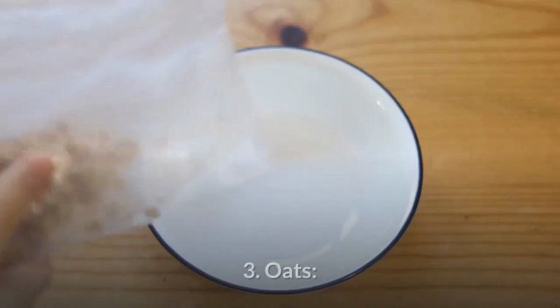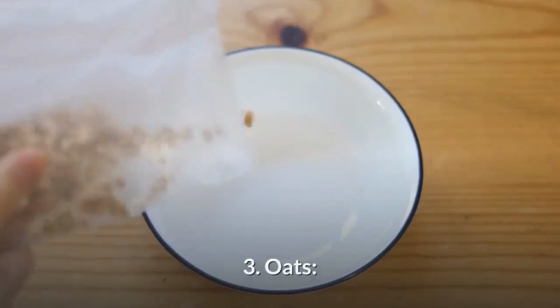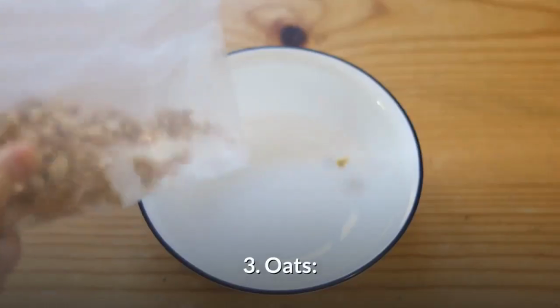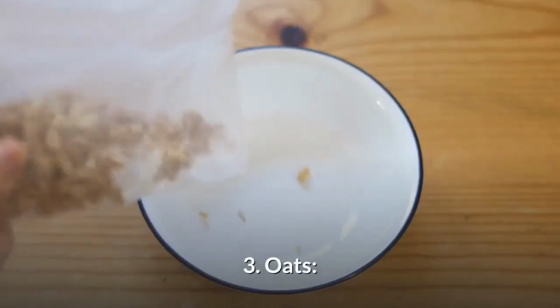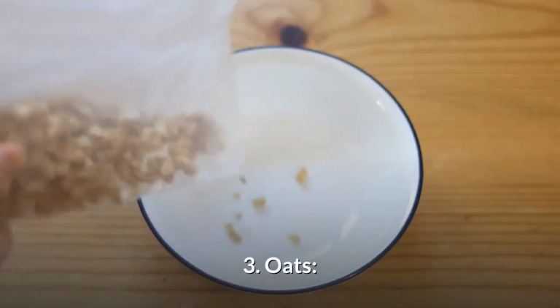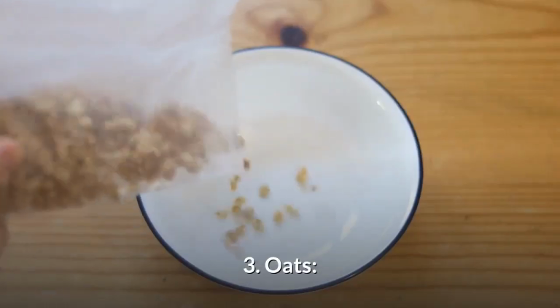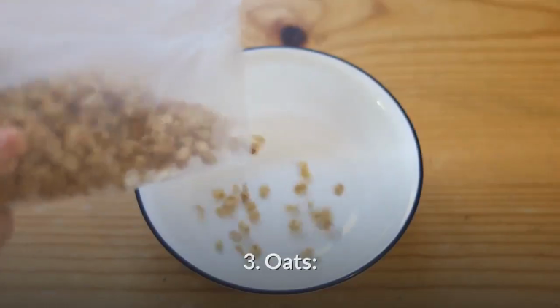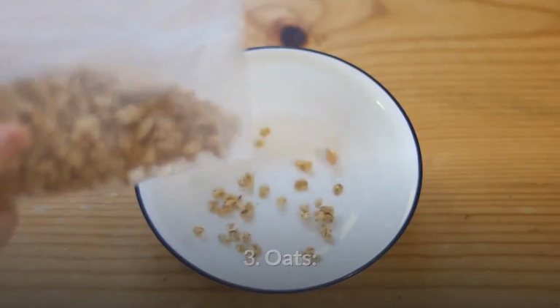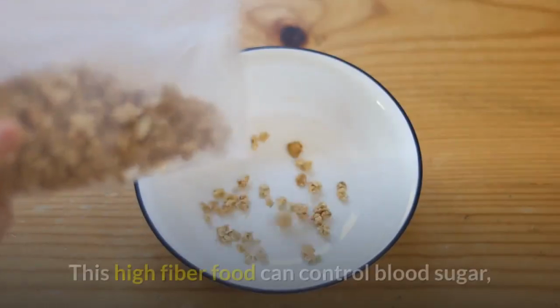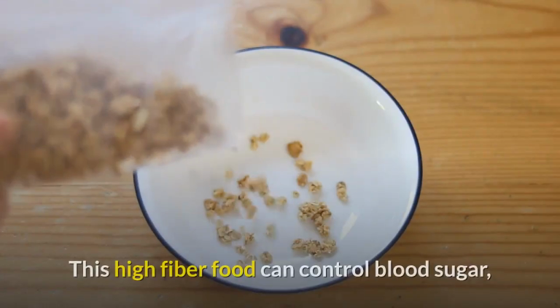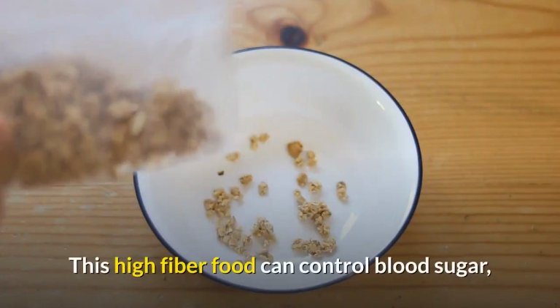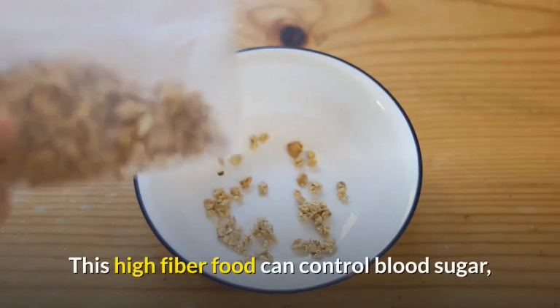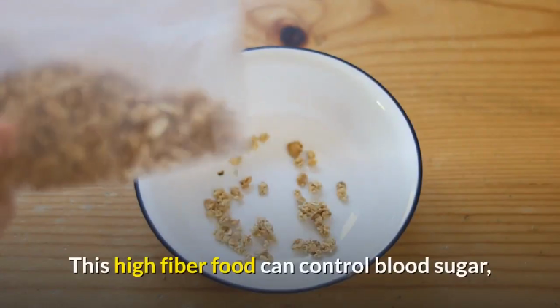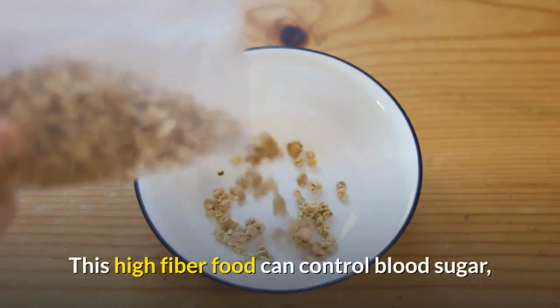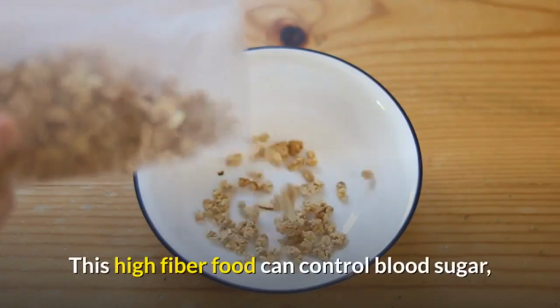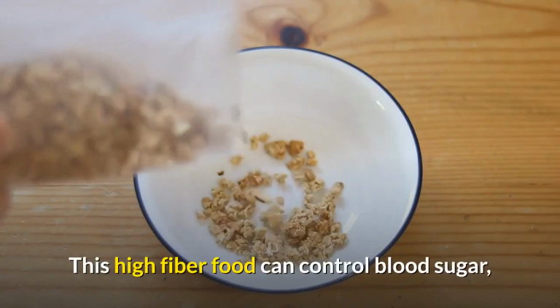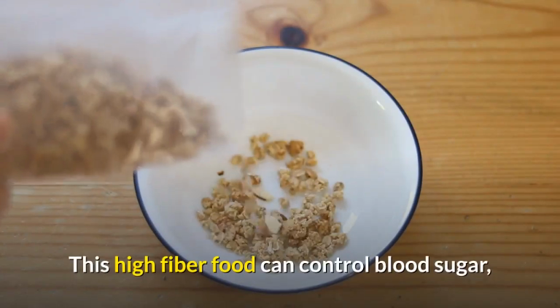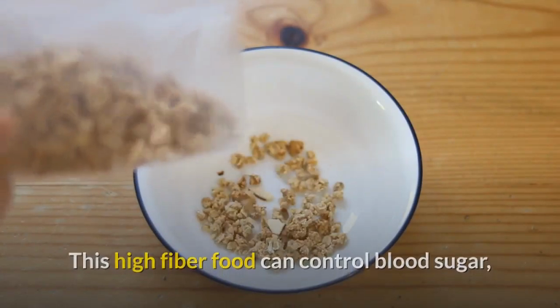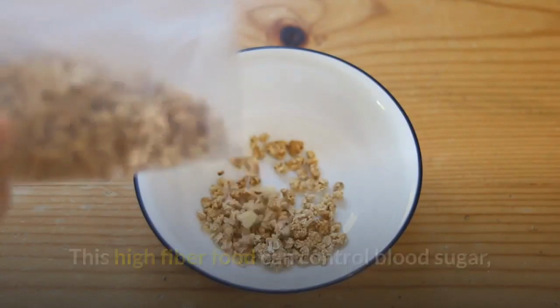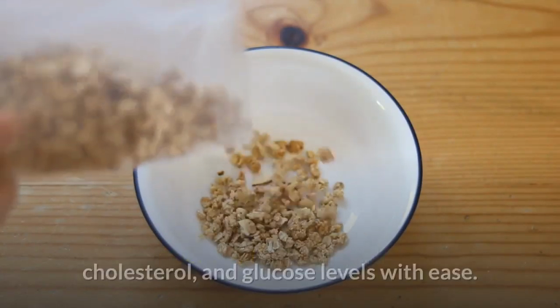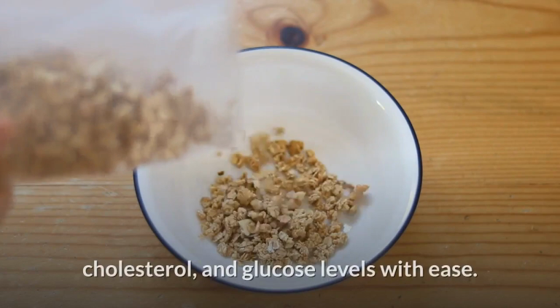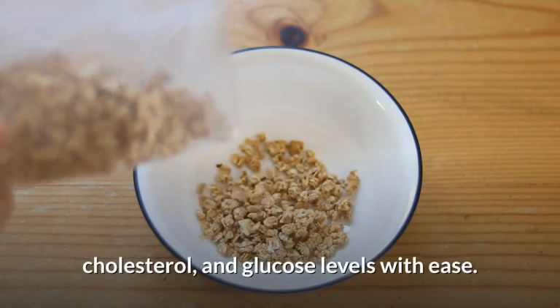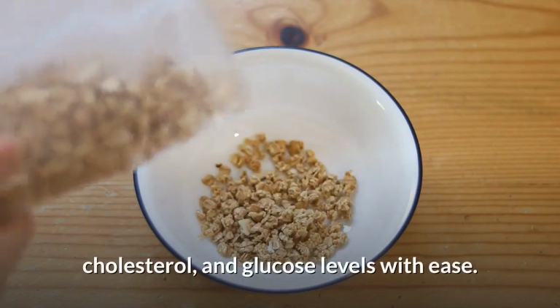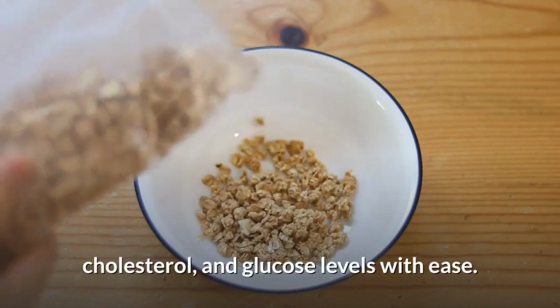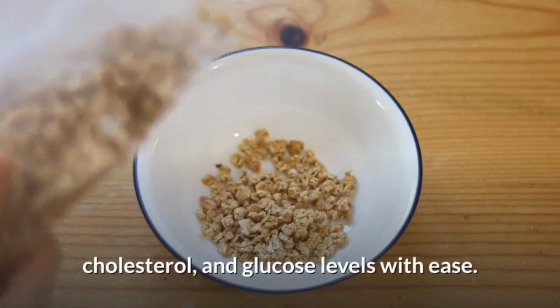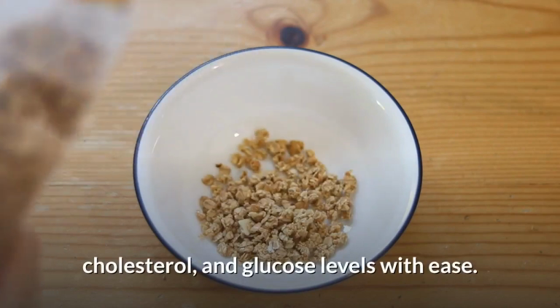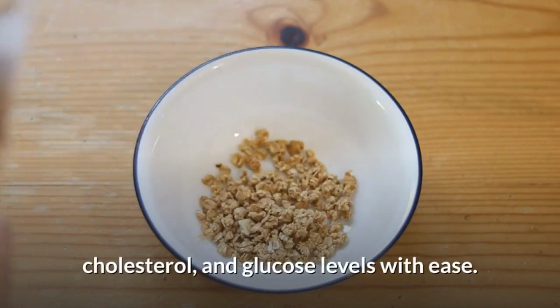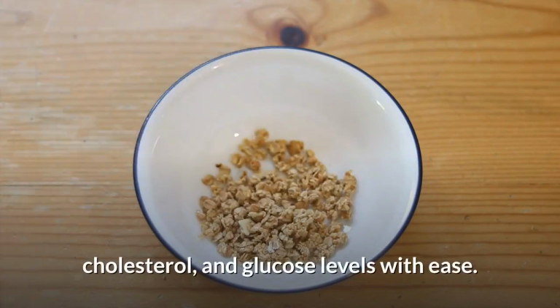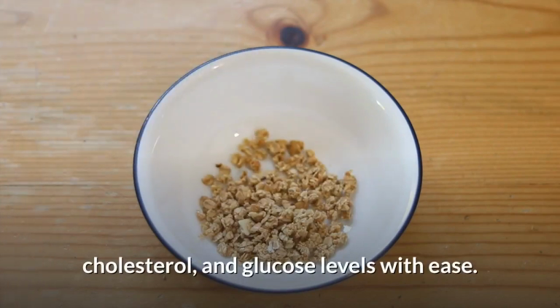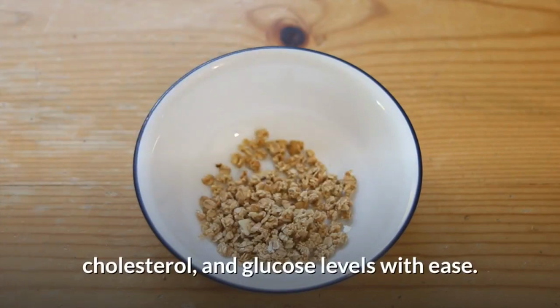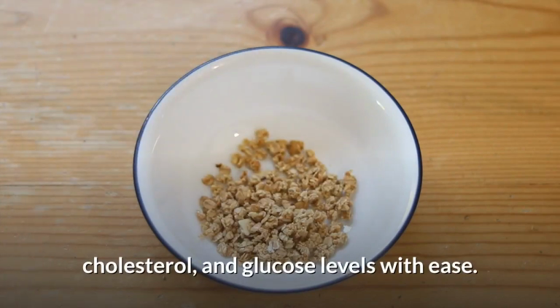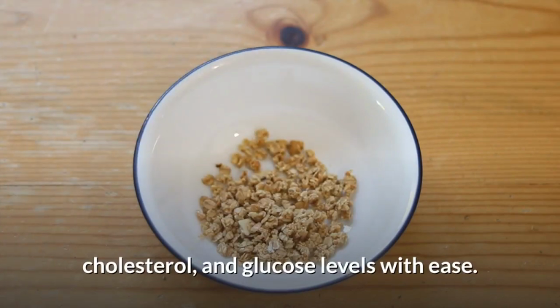3. Oats. This high-fiber food can control blood sugar, cholesterol, and glucose levels with ease.